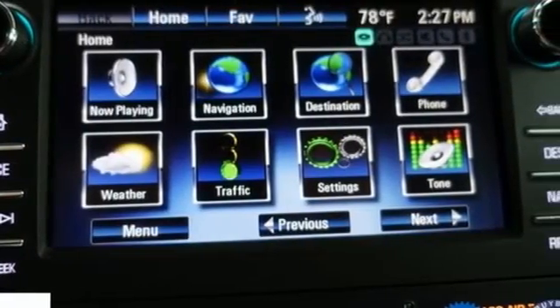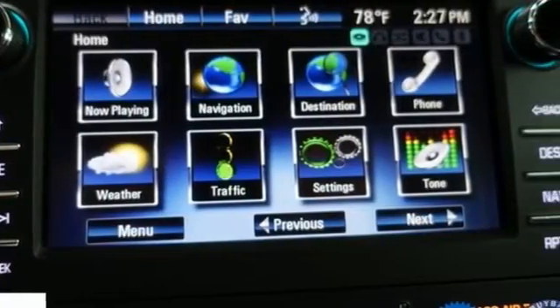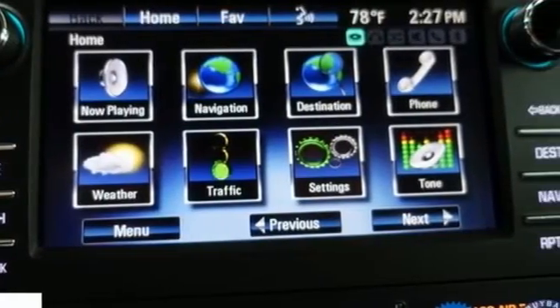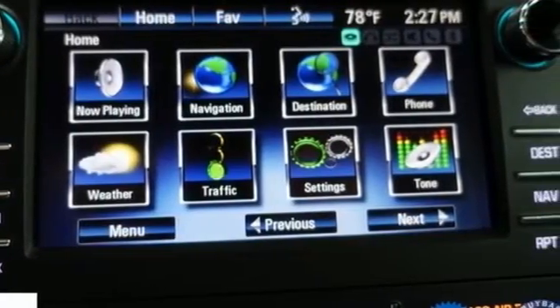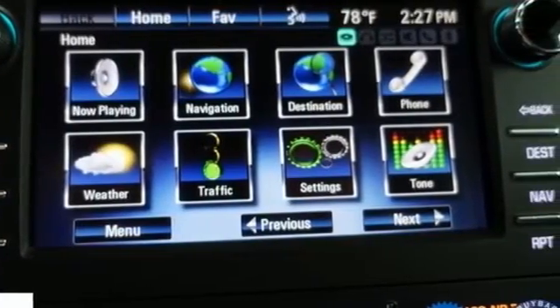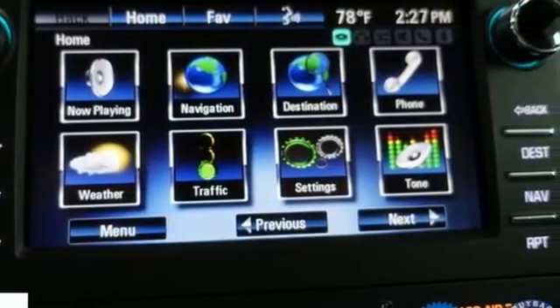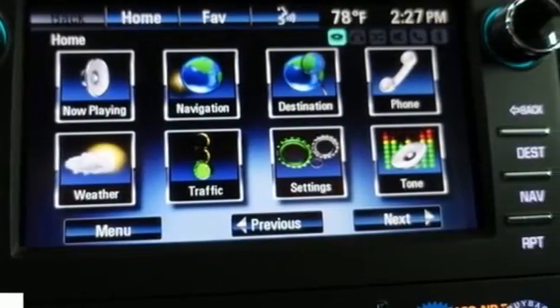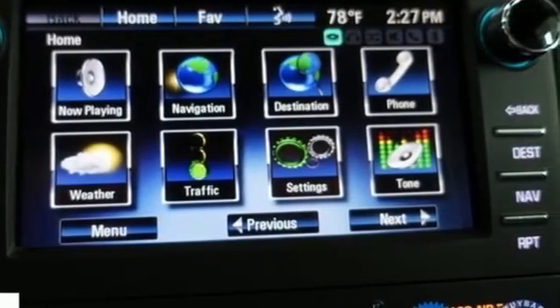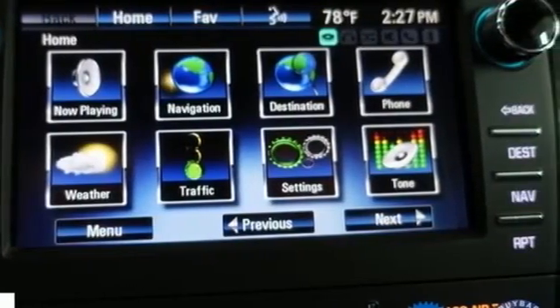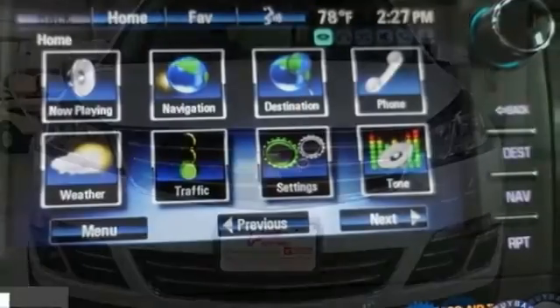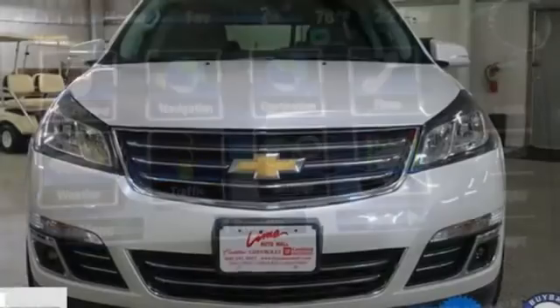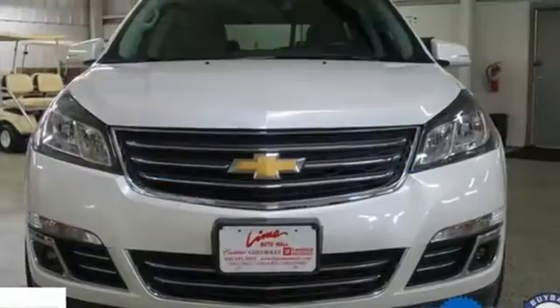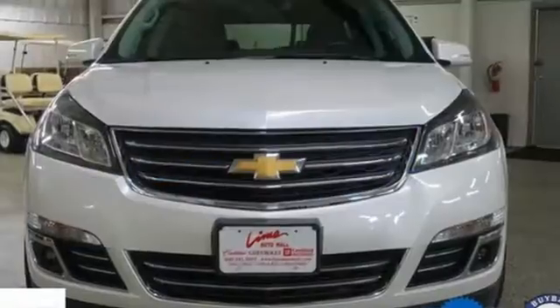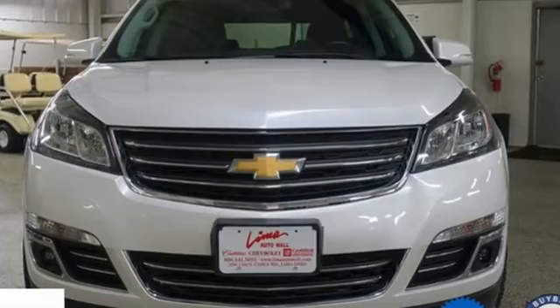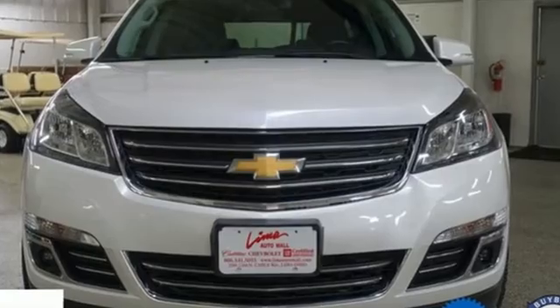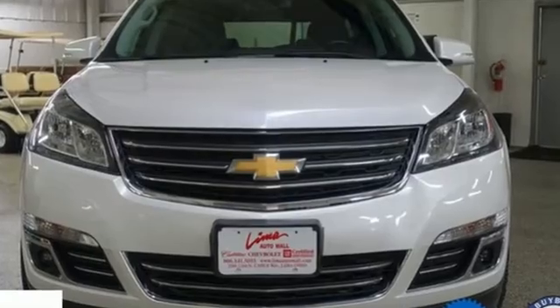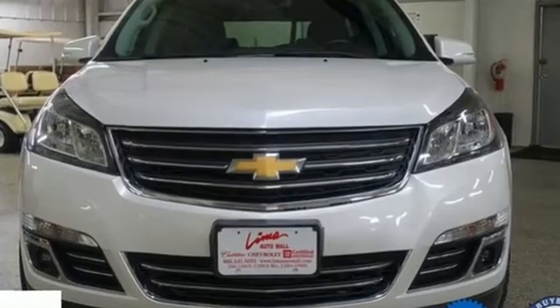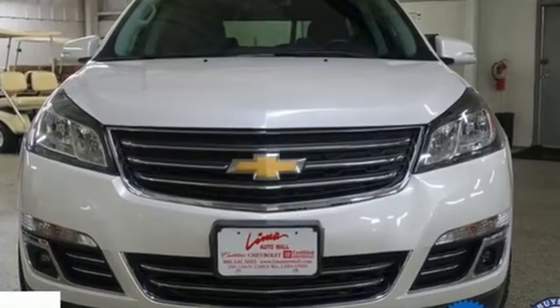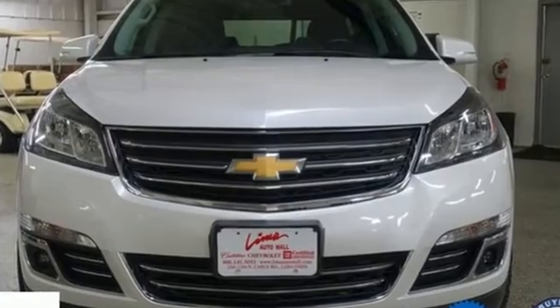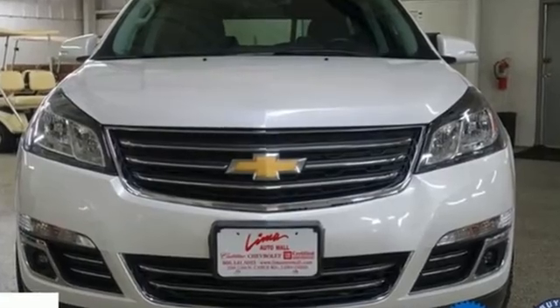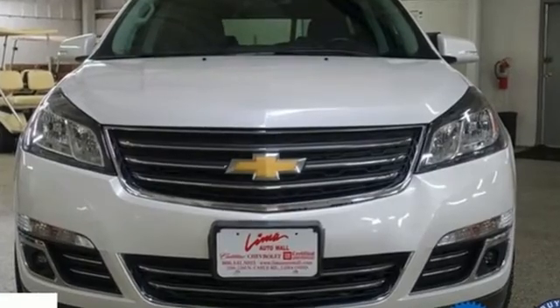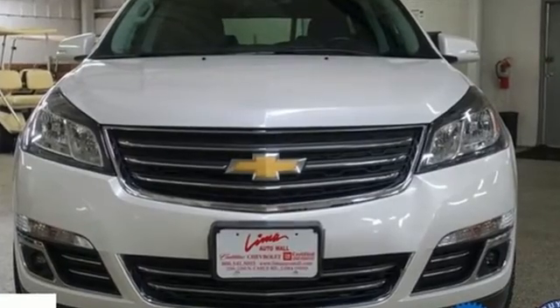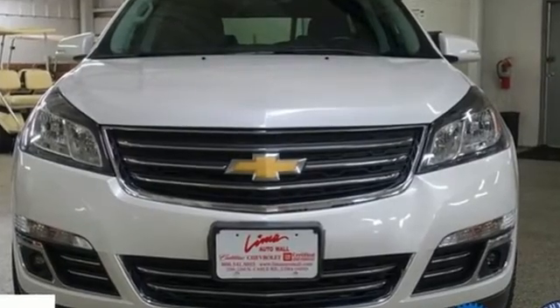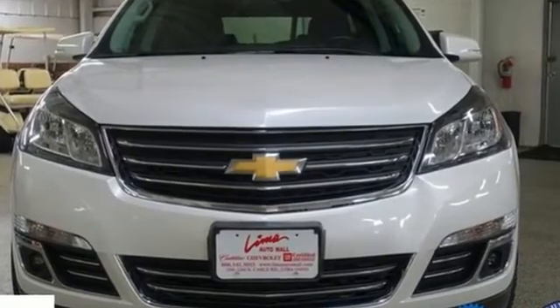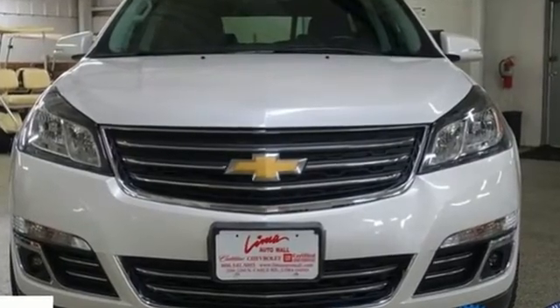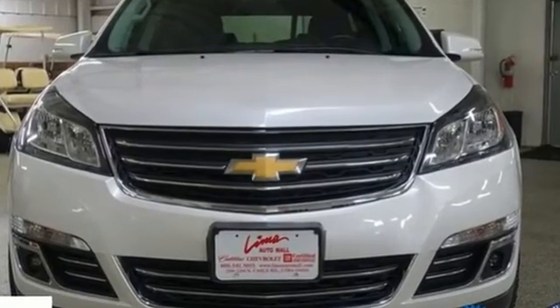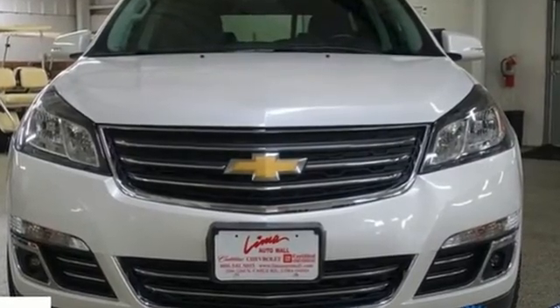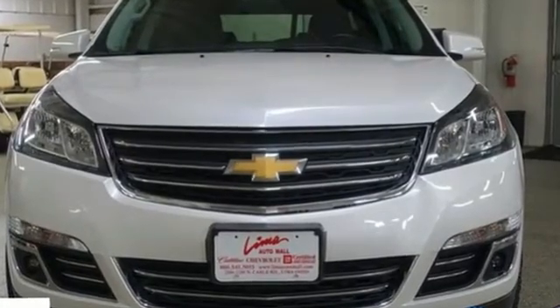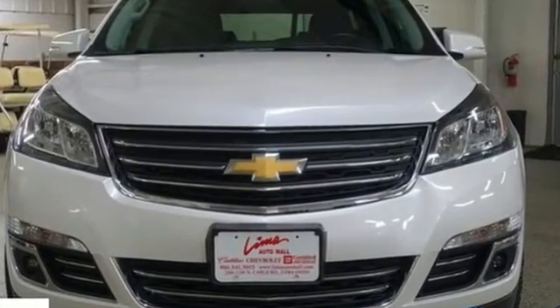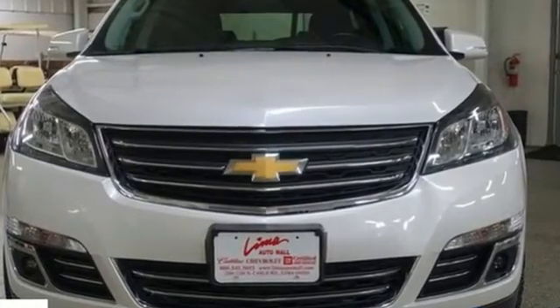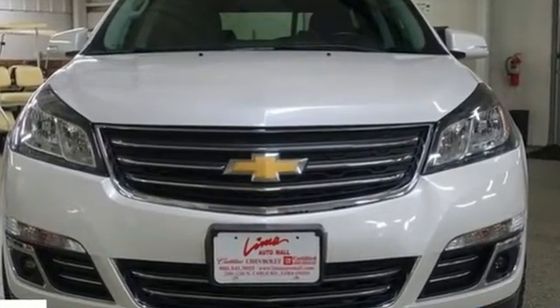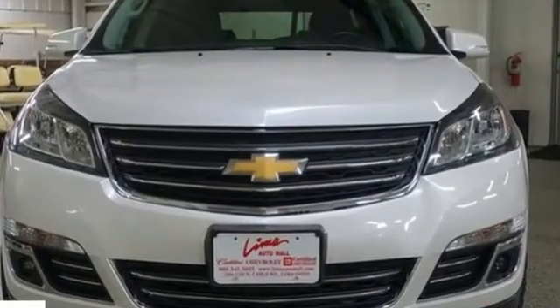Chevrolet — 100 years of icons. There's even more to see in person. Take it for a test drive today.